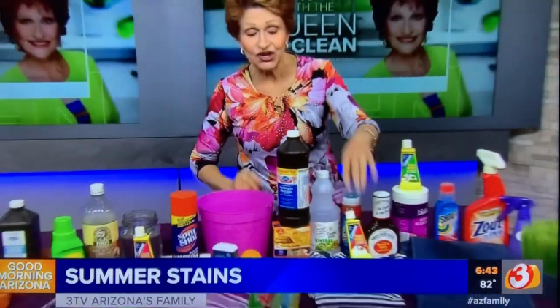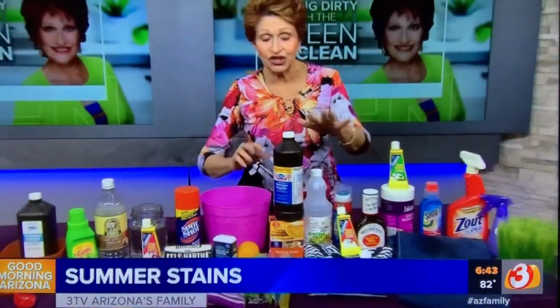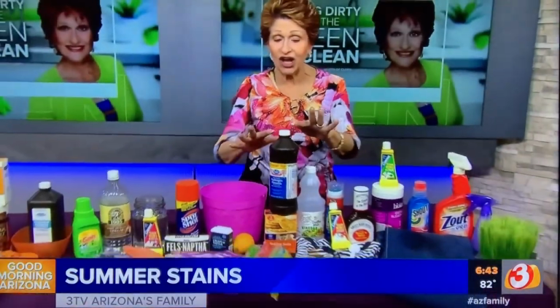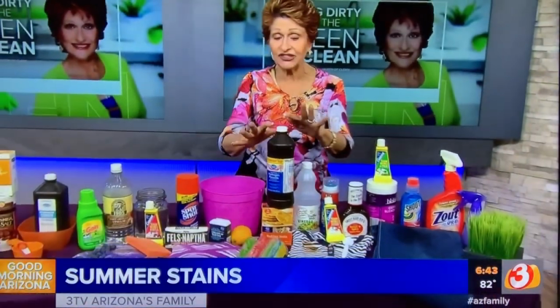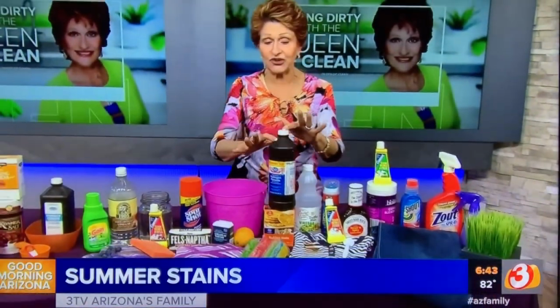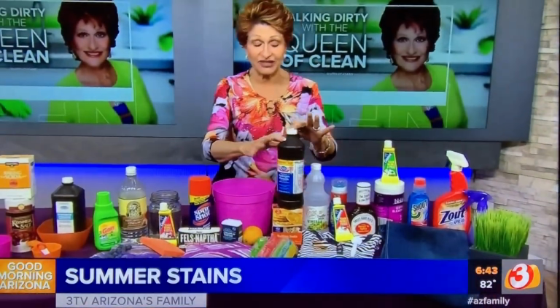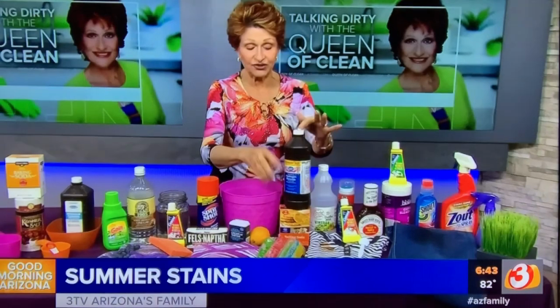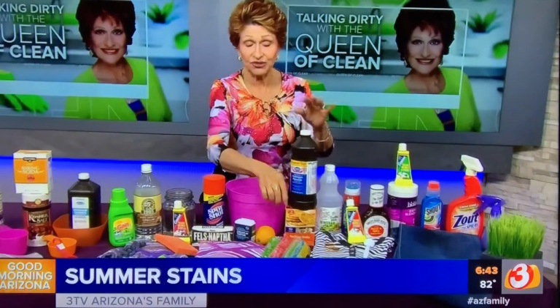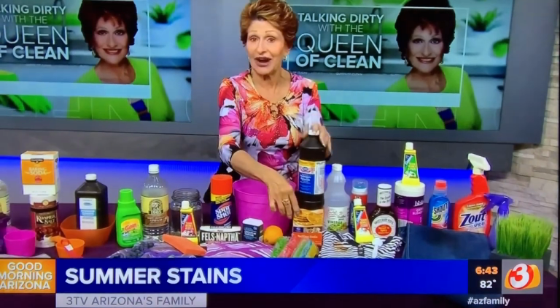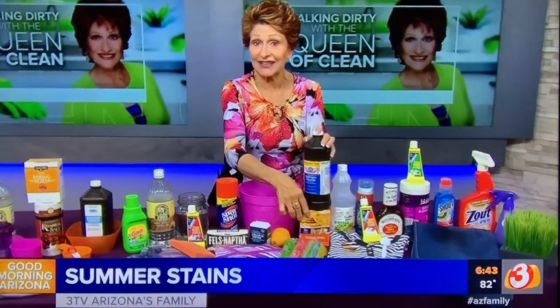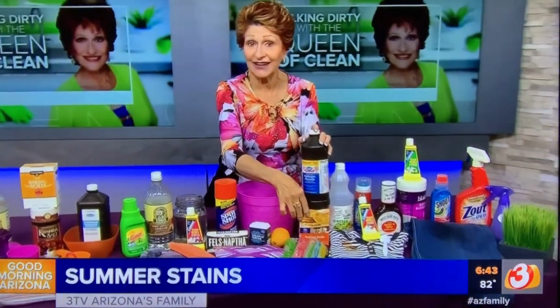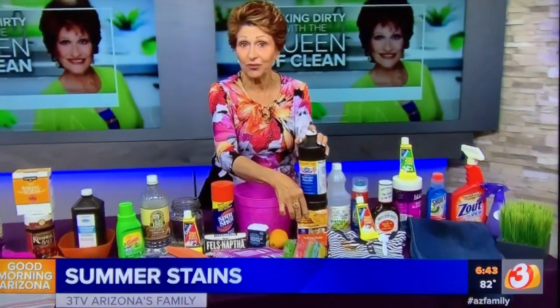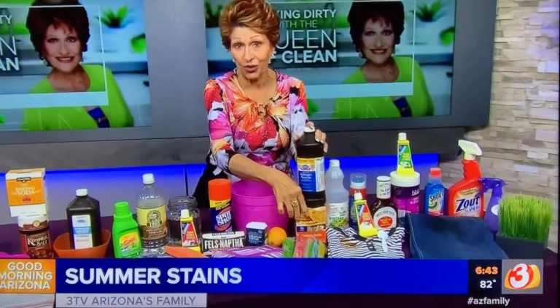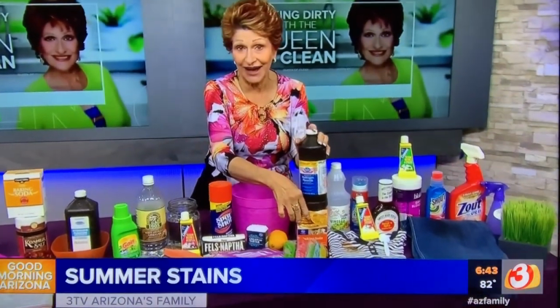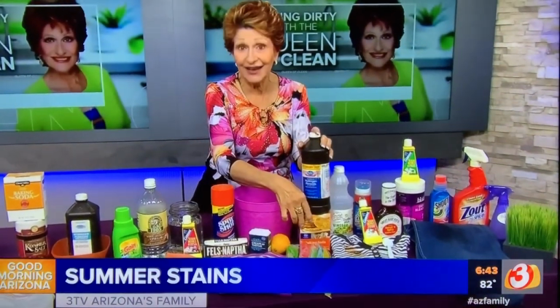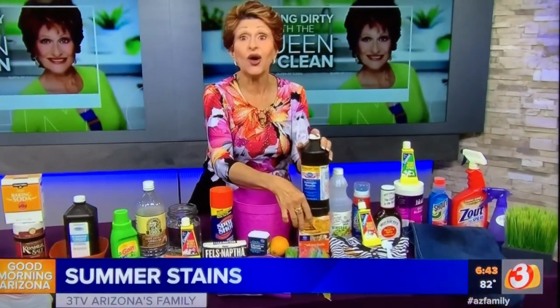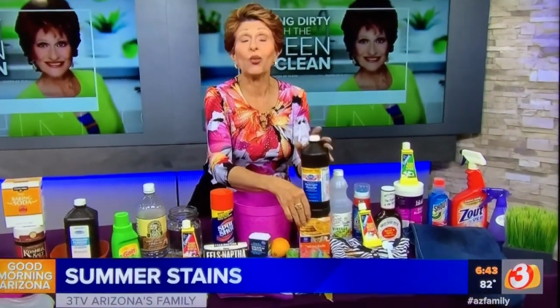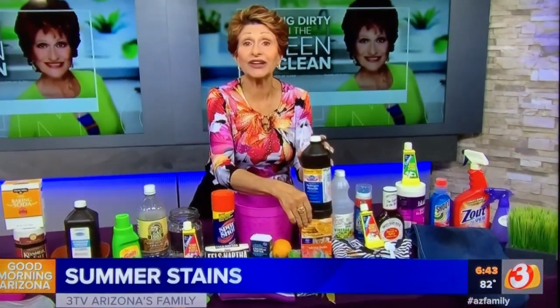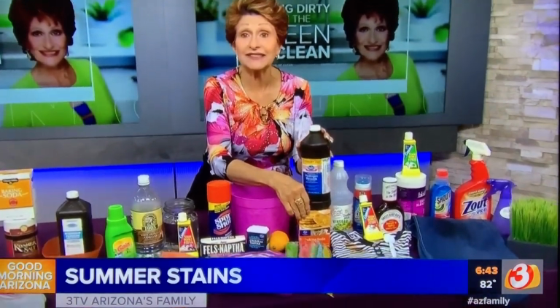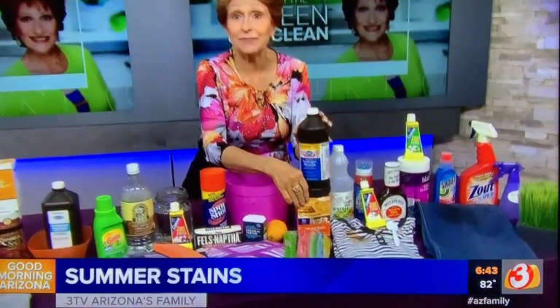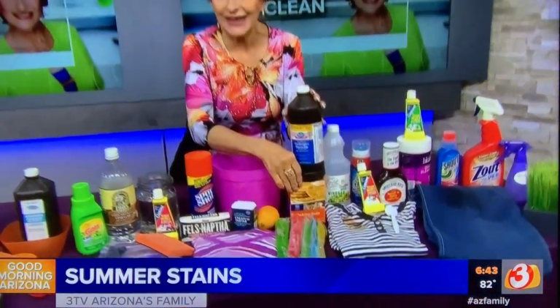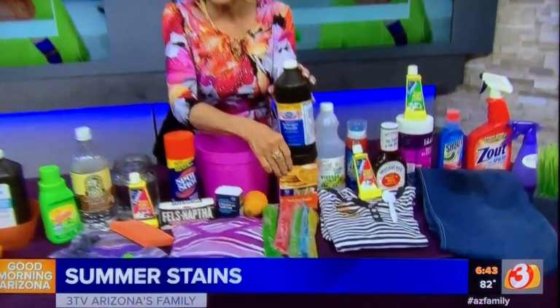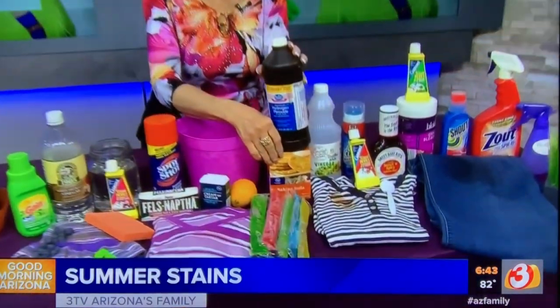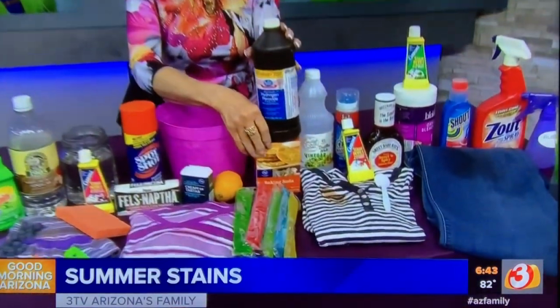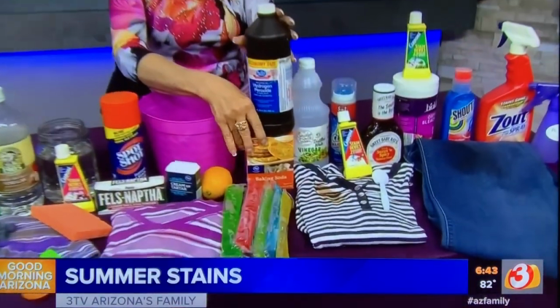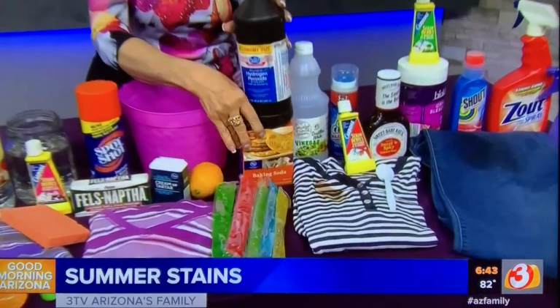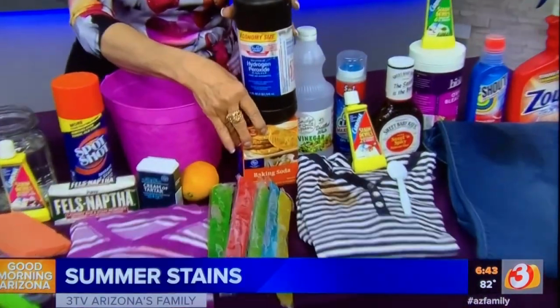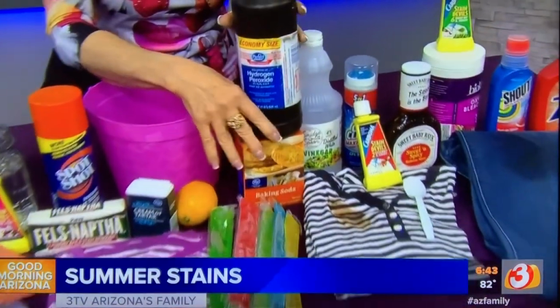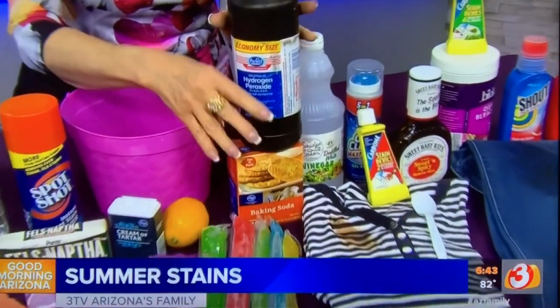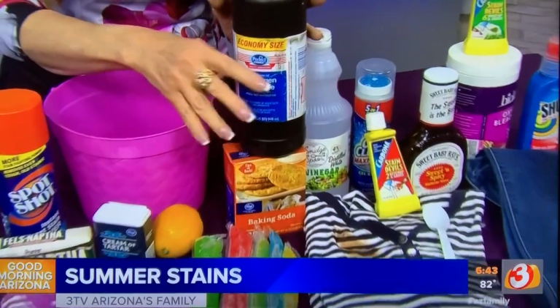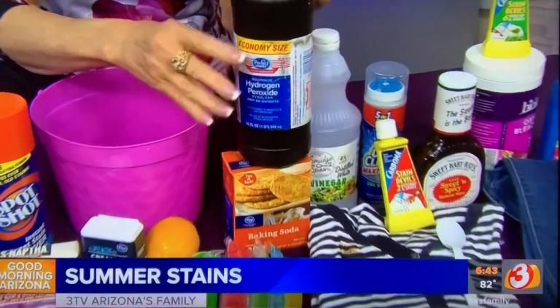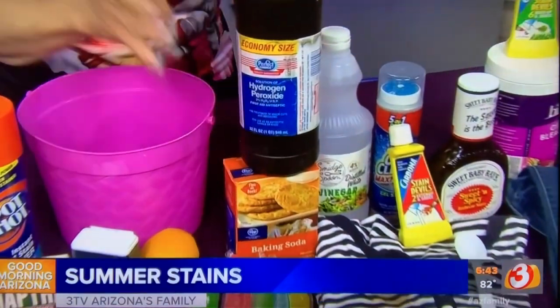You could also use hydrogen peroxide — pour it on, work in some baking soda, and launder as usual.